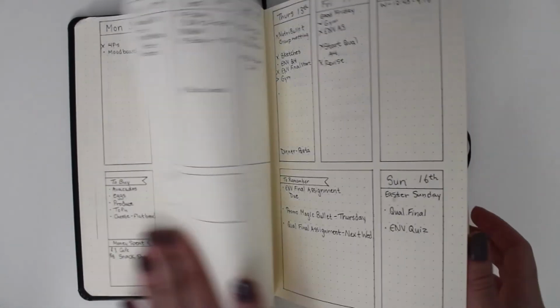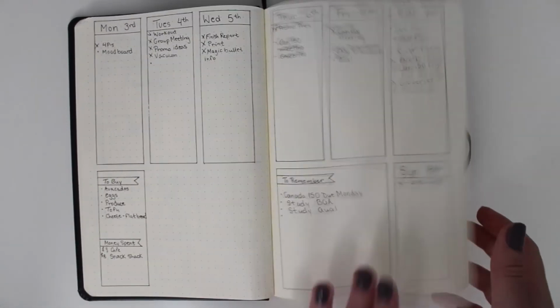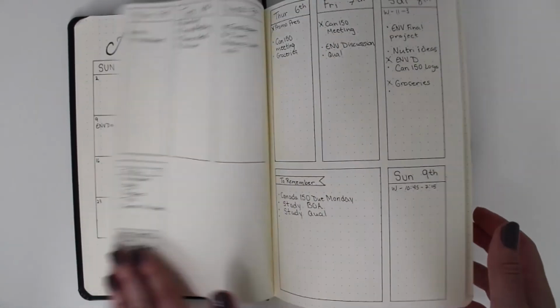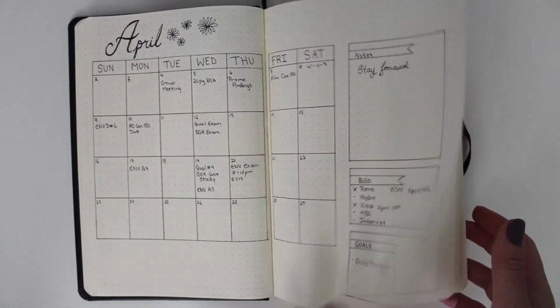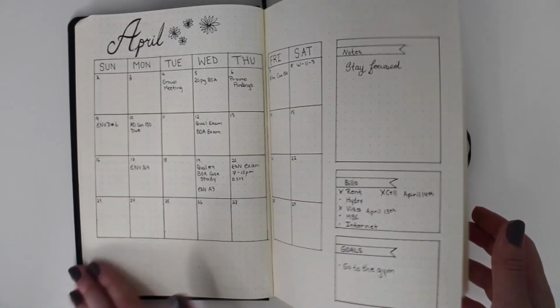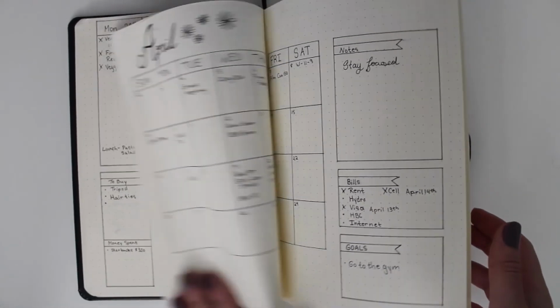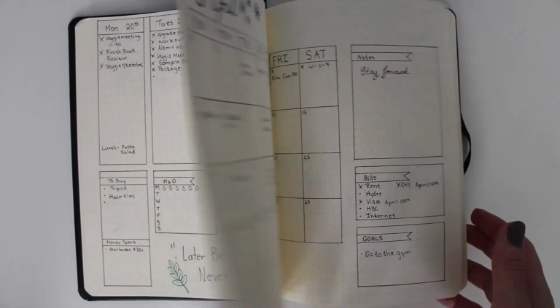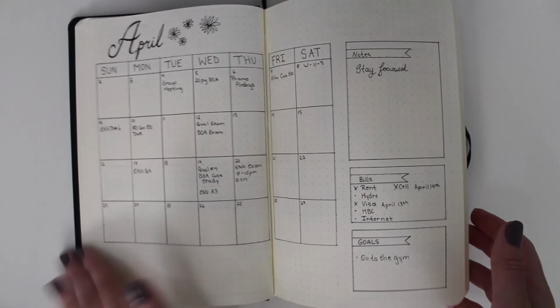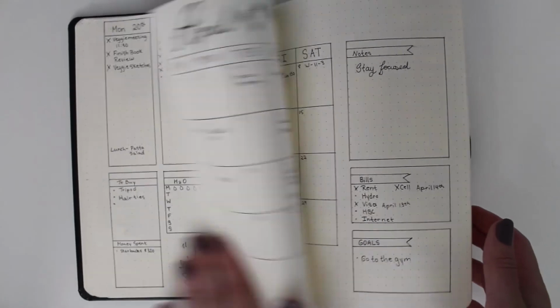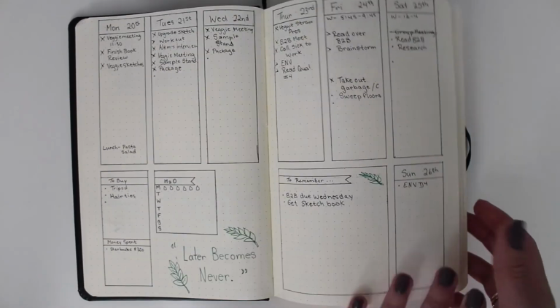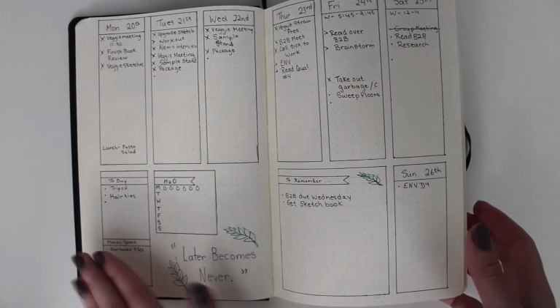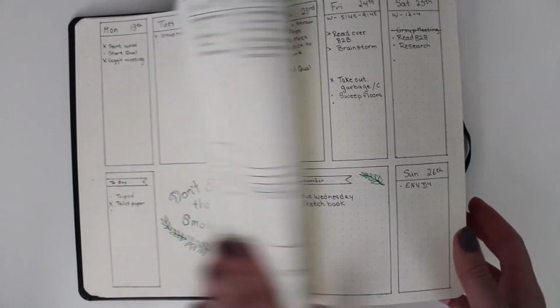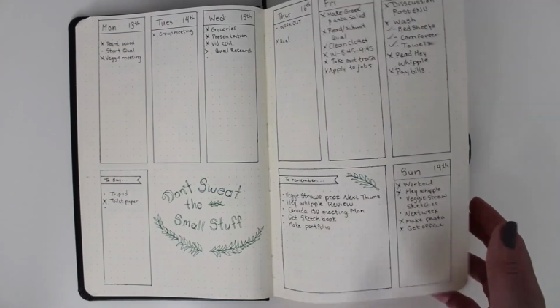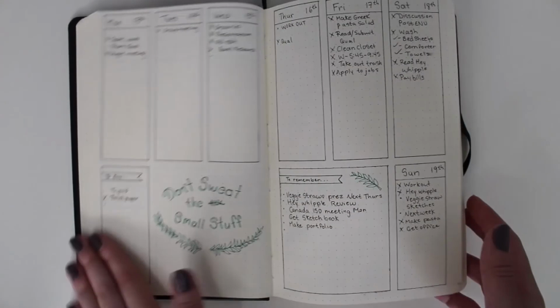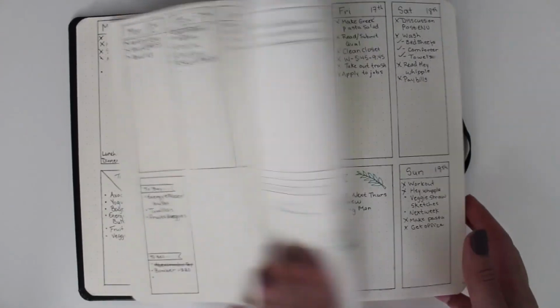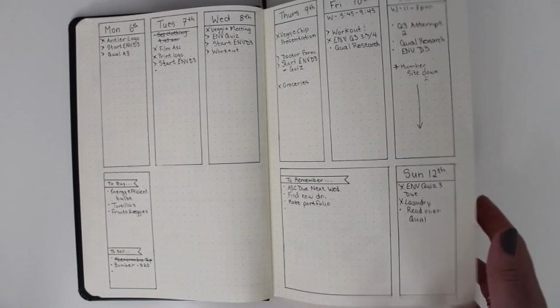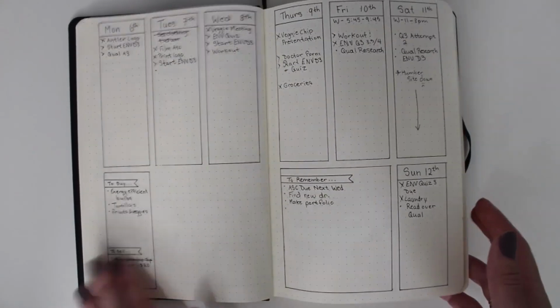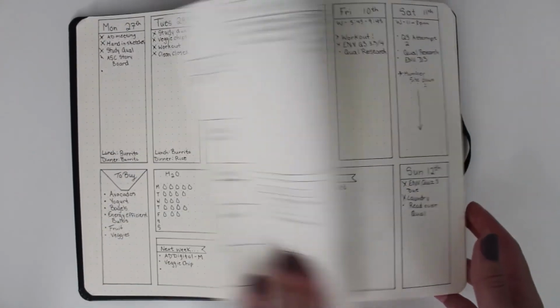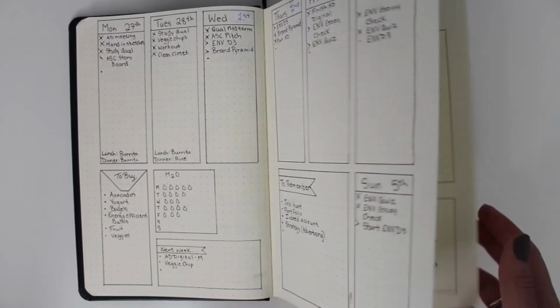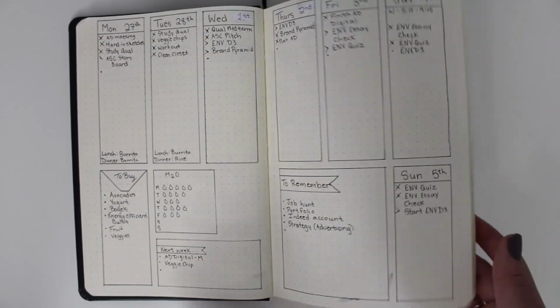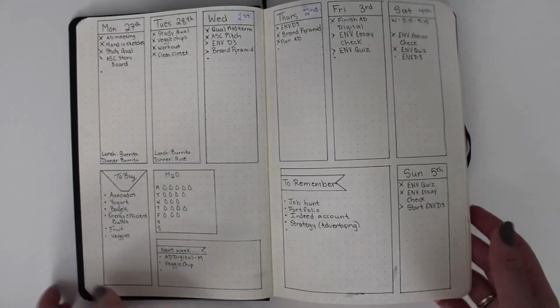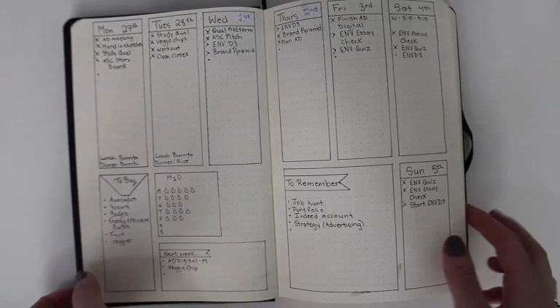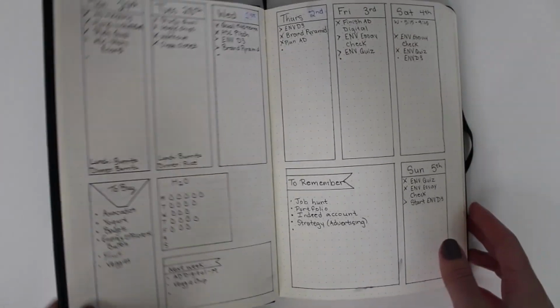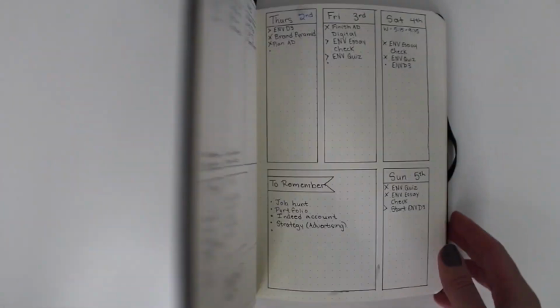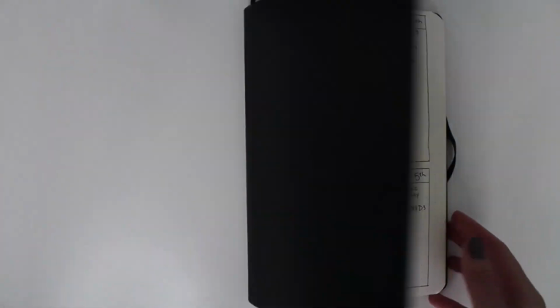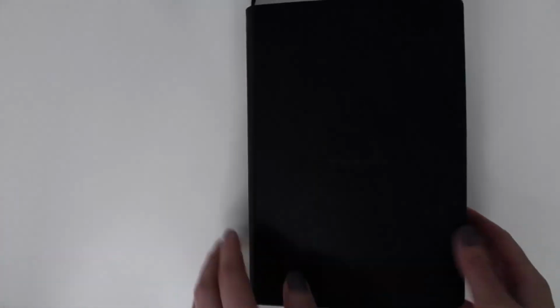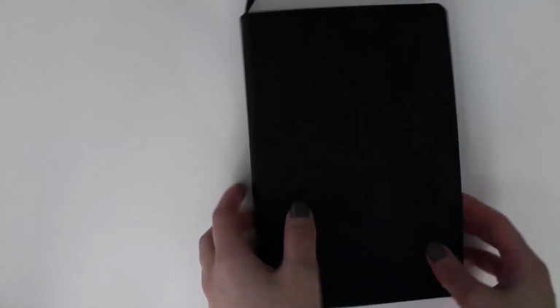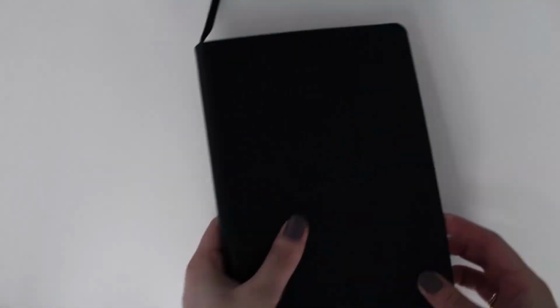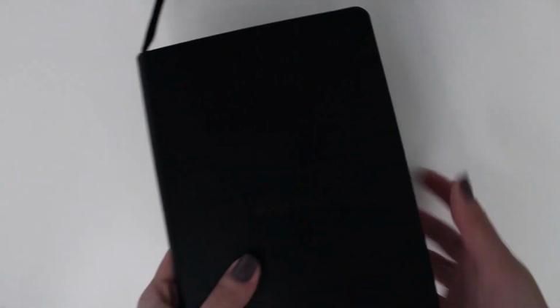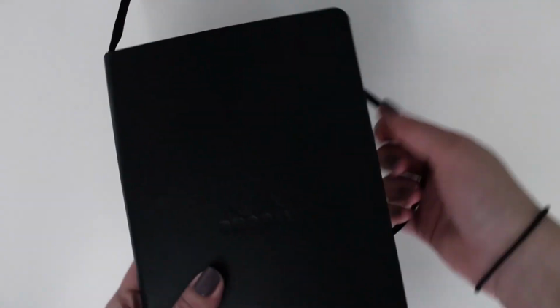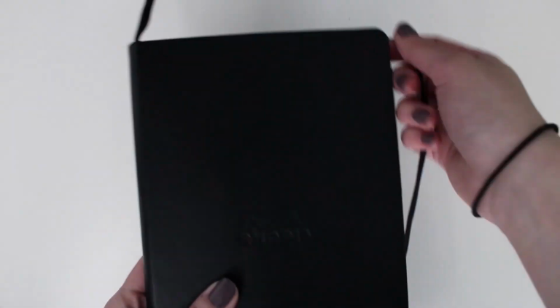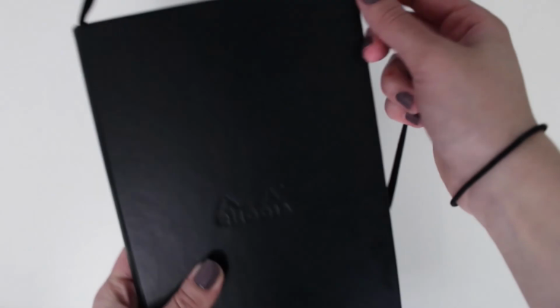Here is the overview, and you can flip back to see the month so you can really plan what events are going on. This is just a quick overview of what my bullet journal looks like — if you want to see more, please just let me know!